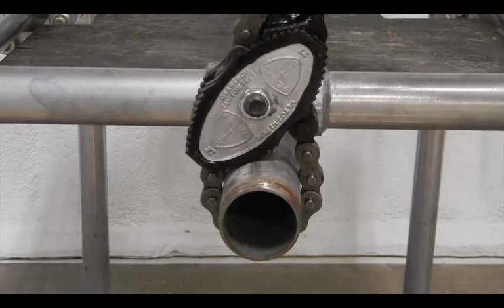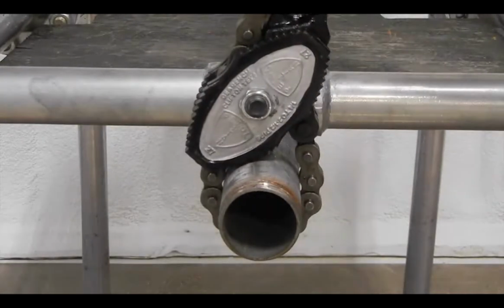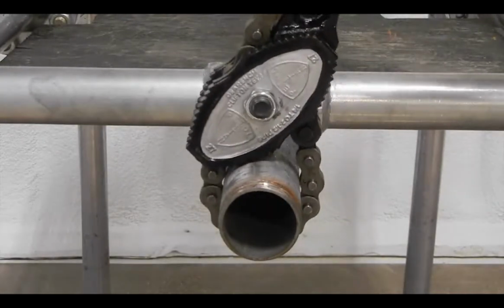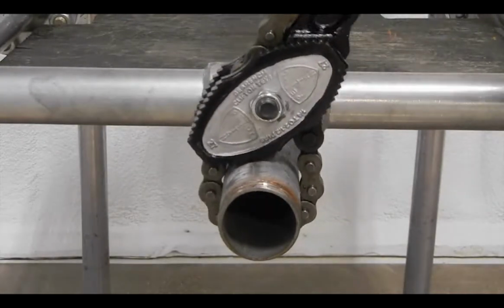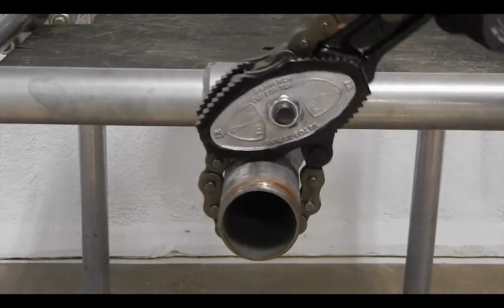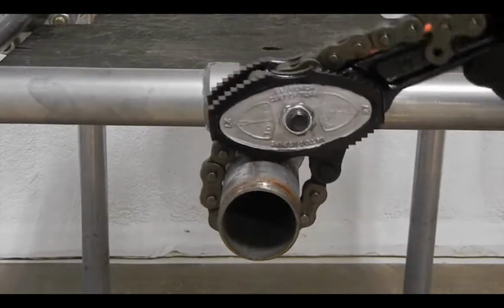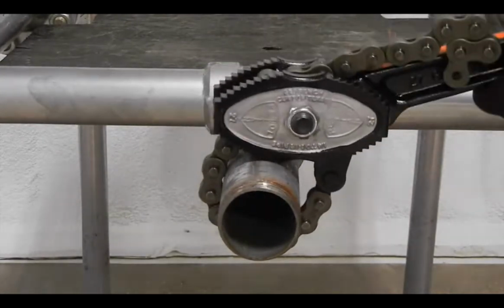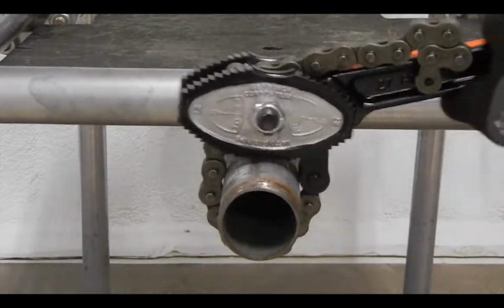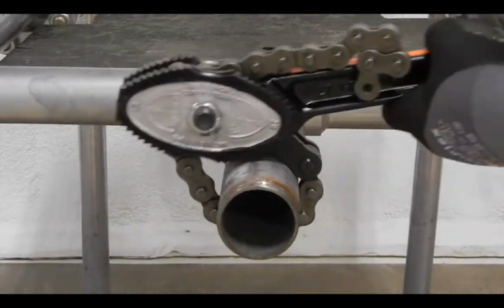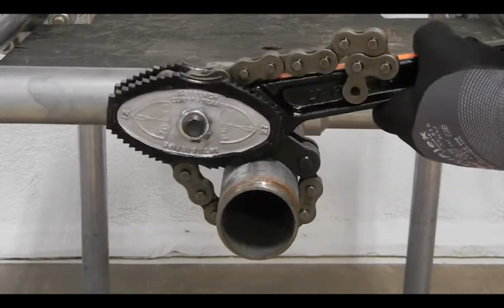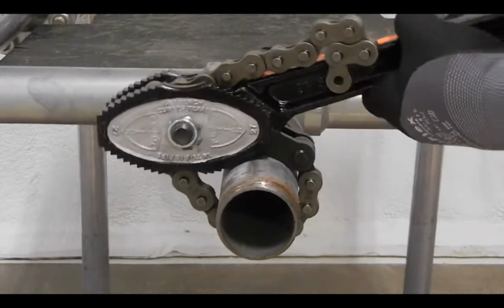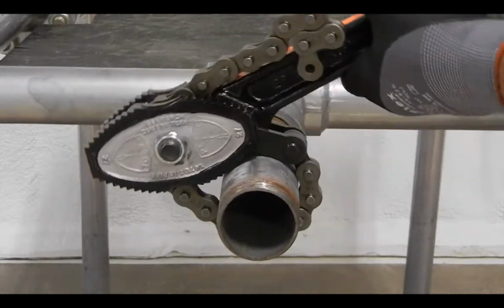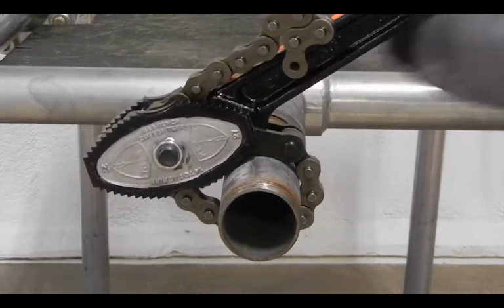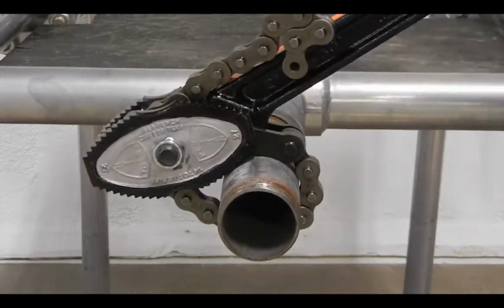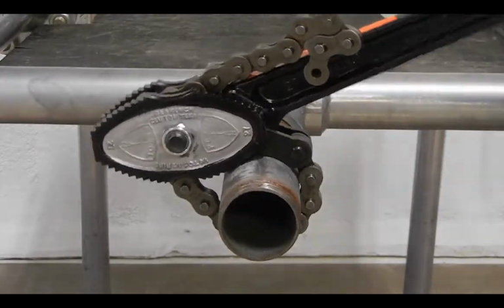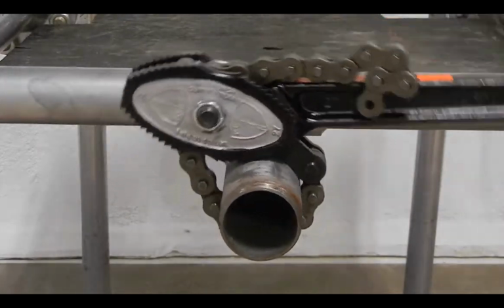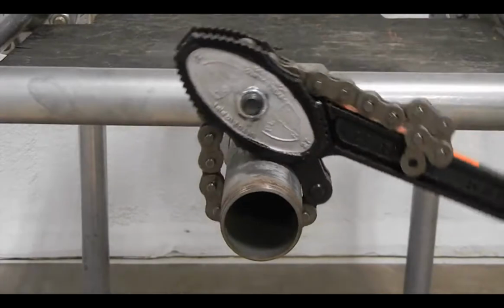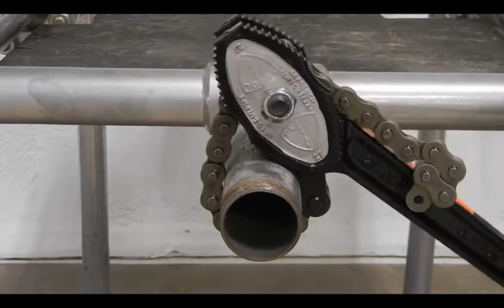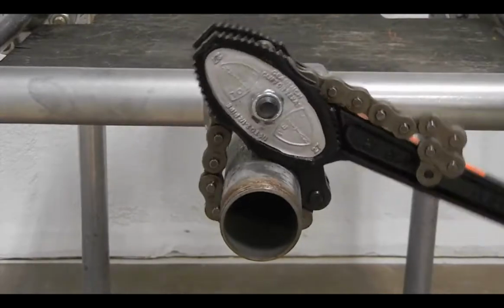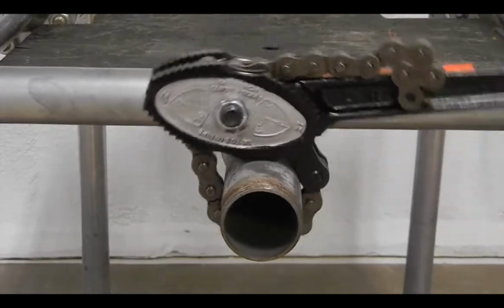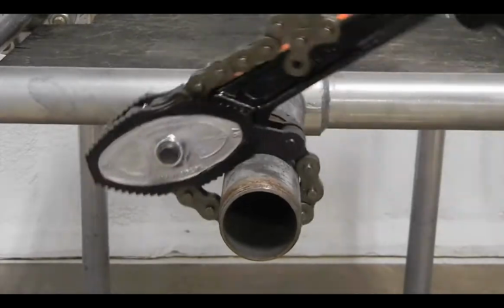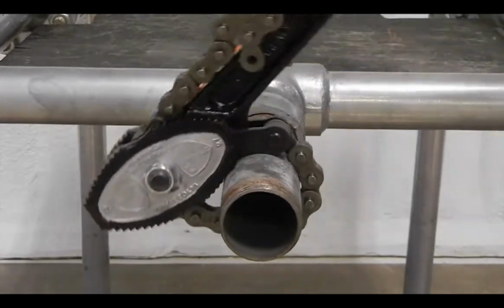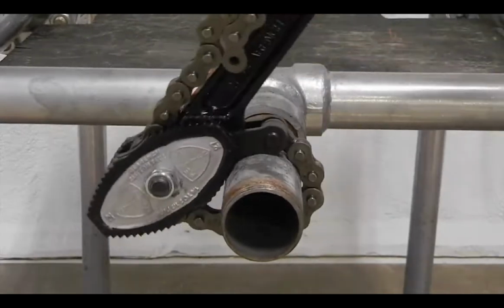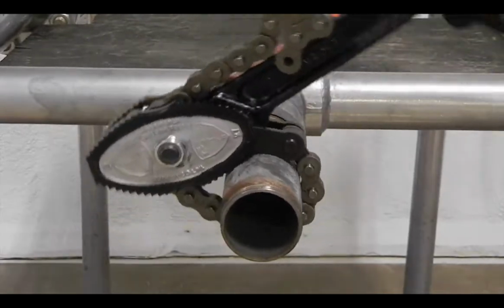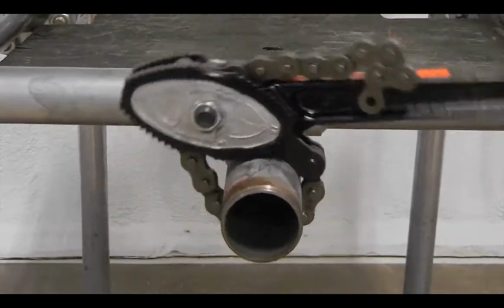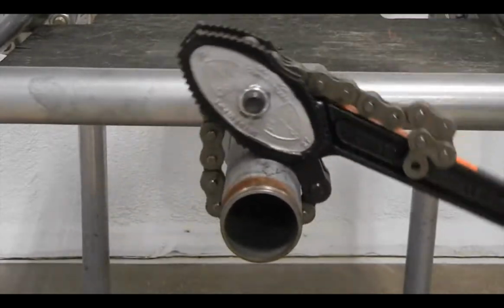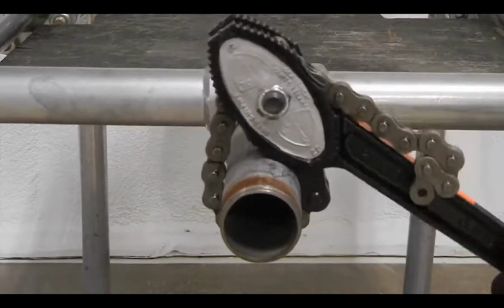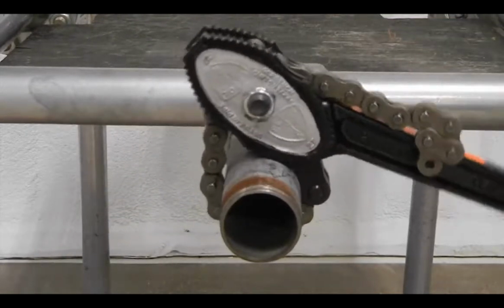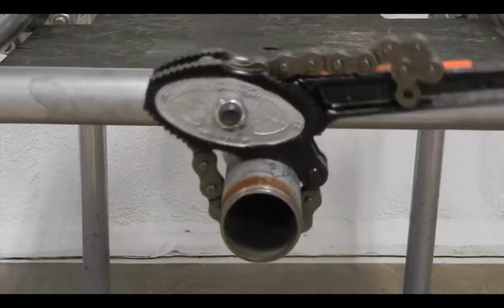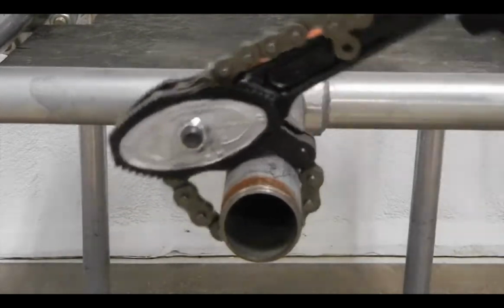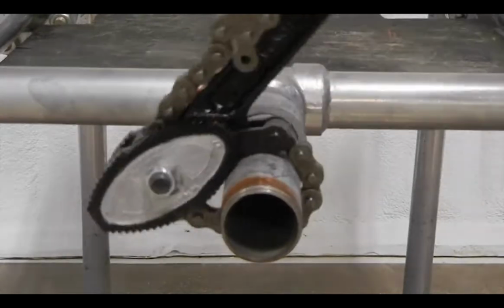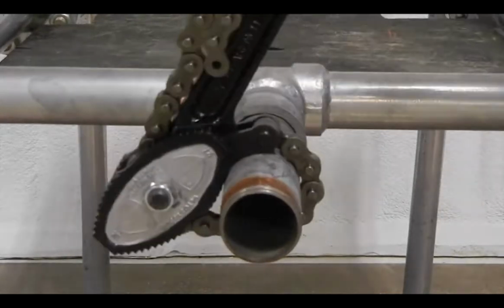Lift and shift the tong to the teeth on the back end of the jaws to turn in the opposite direction.